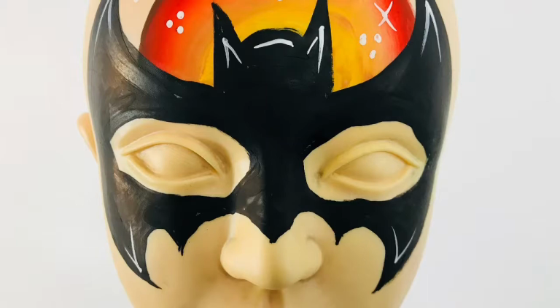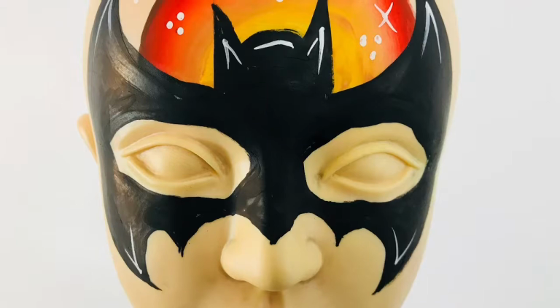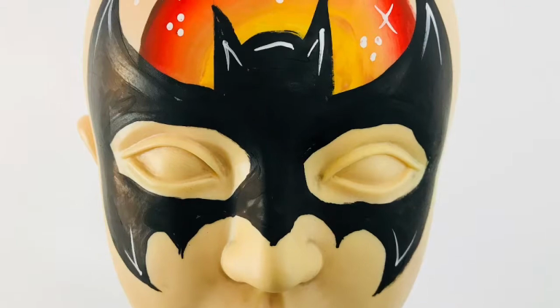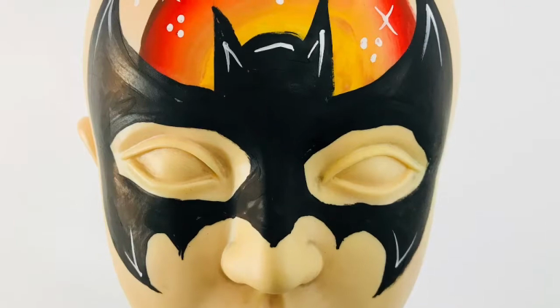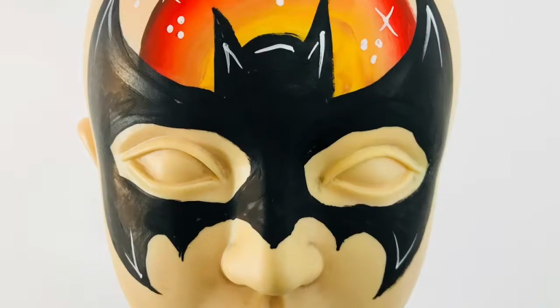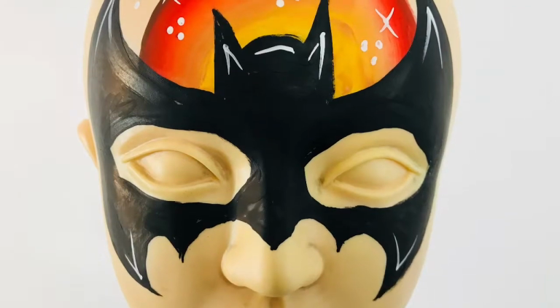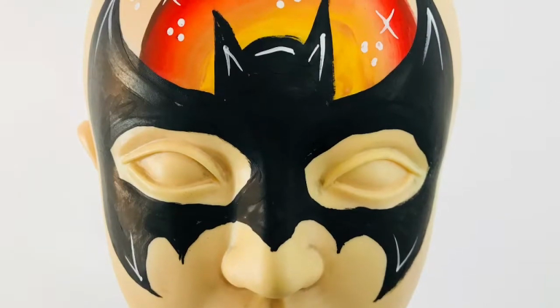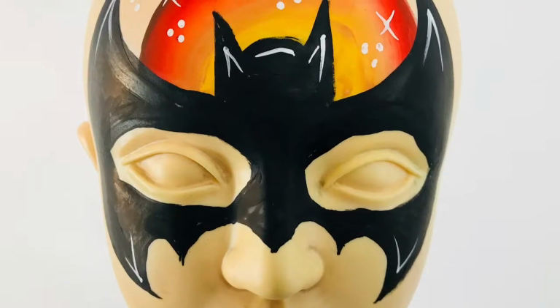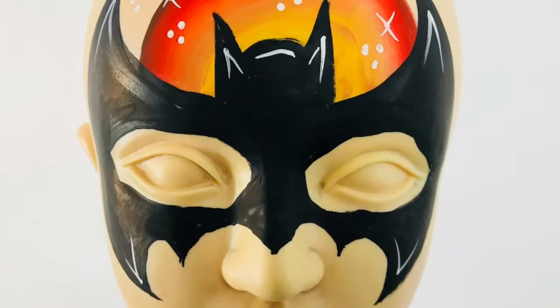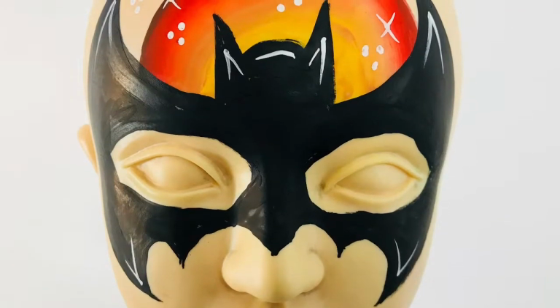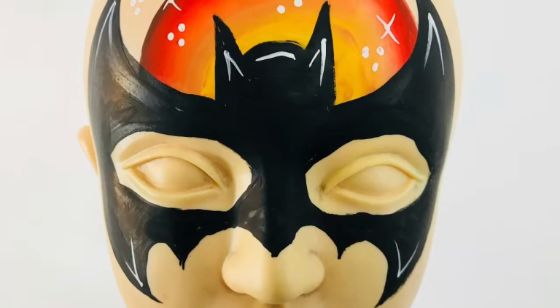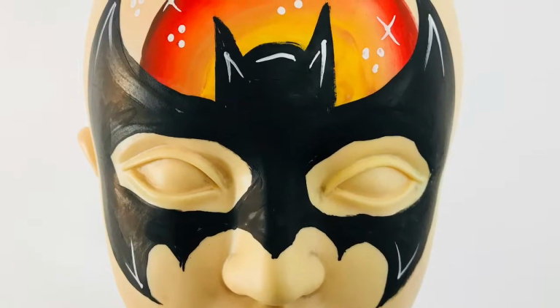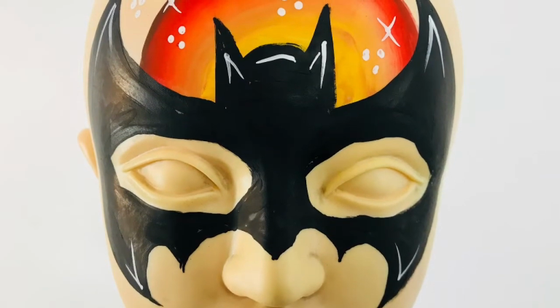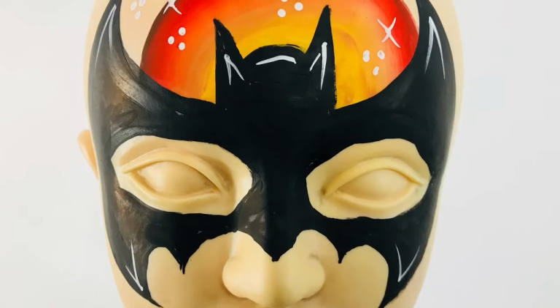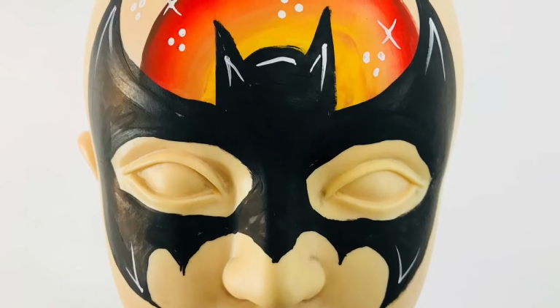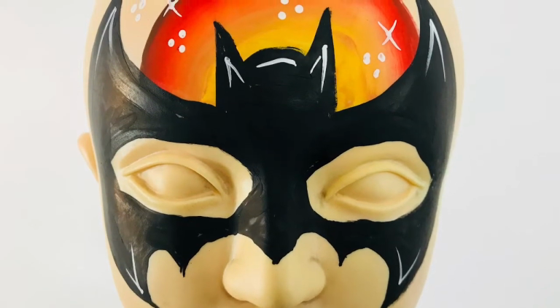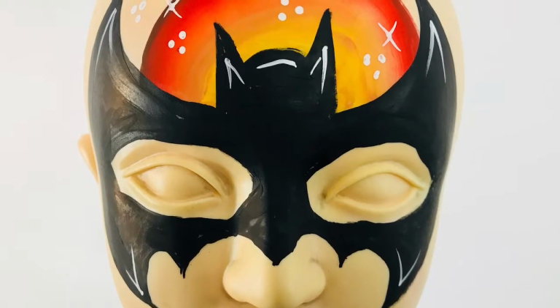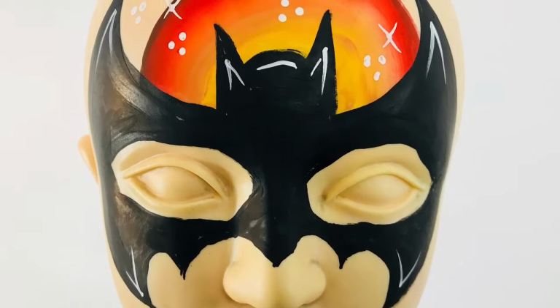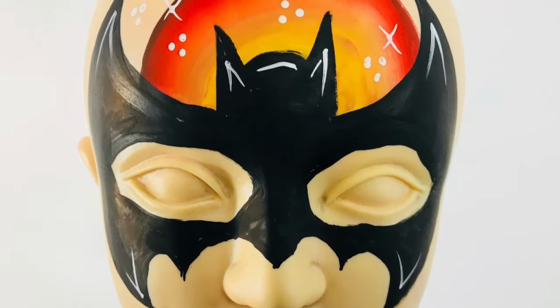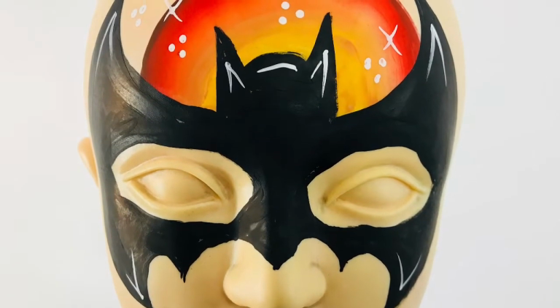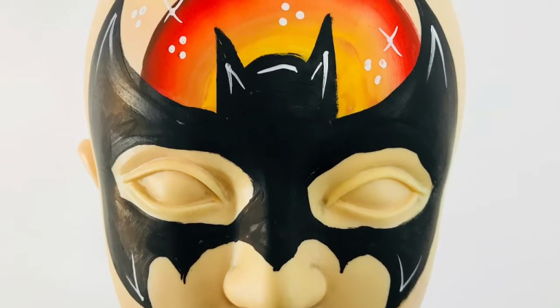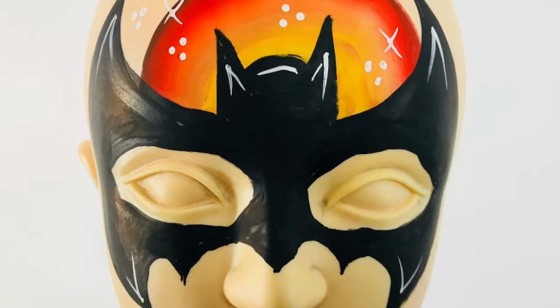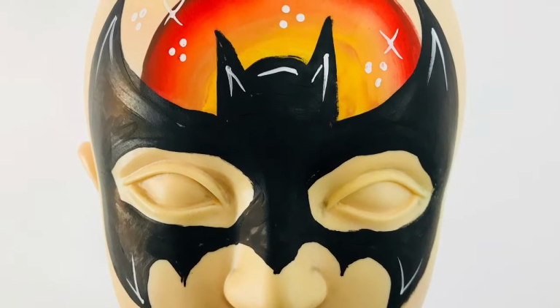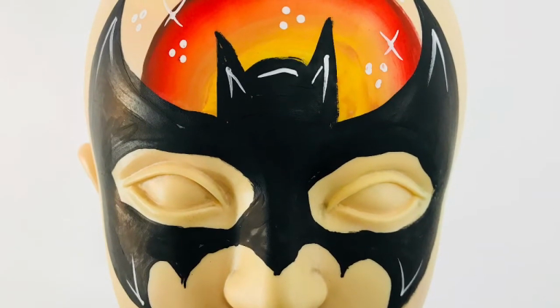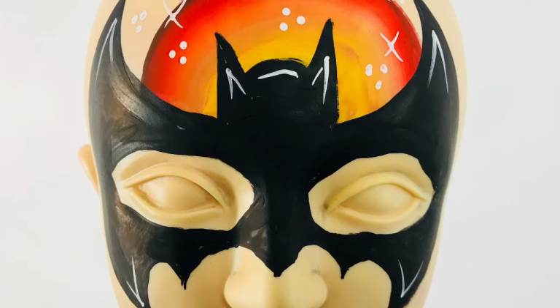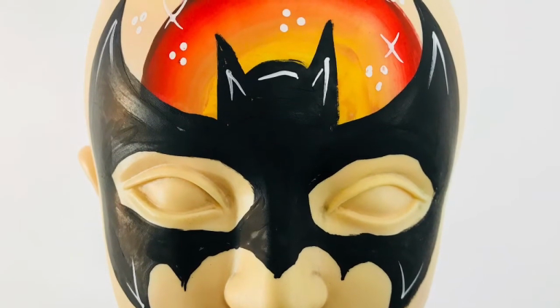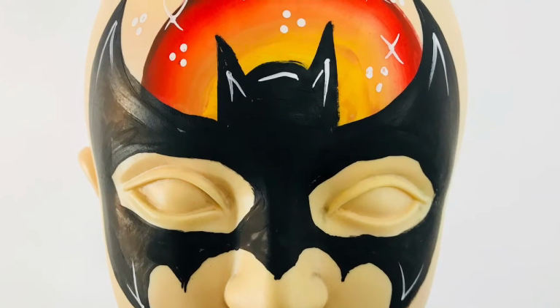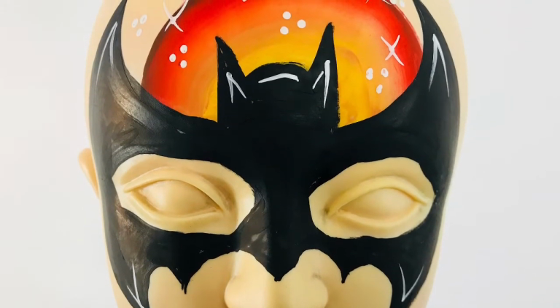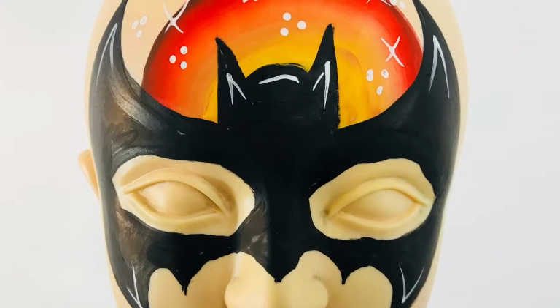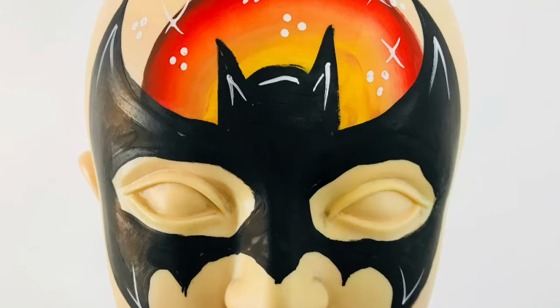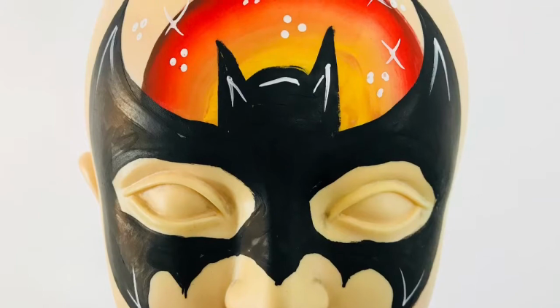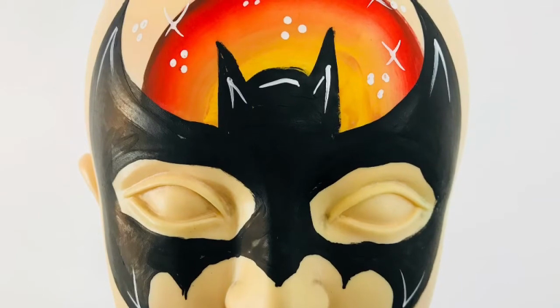Hey guys, thanks for joining me. Grab your brushes and paints and let's learn how to paint this cool Batman.